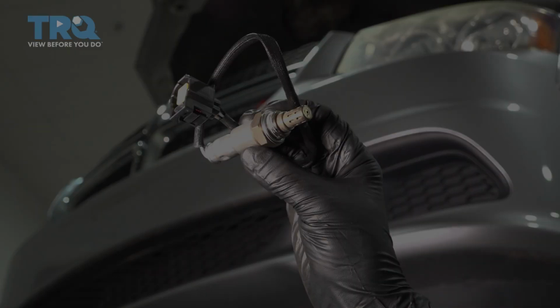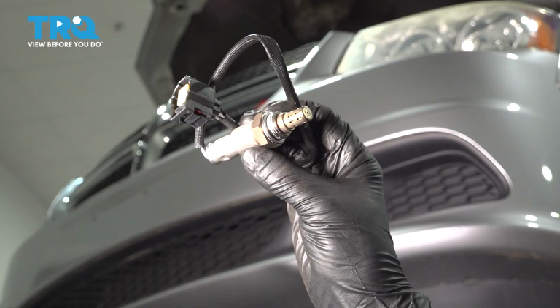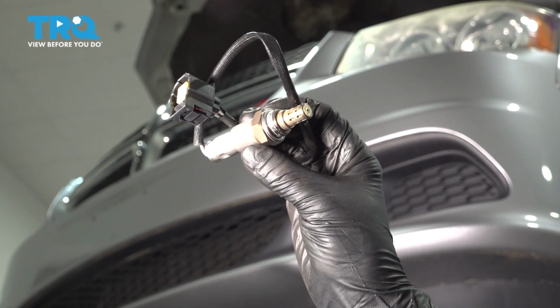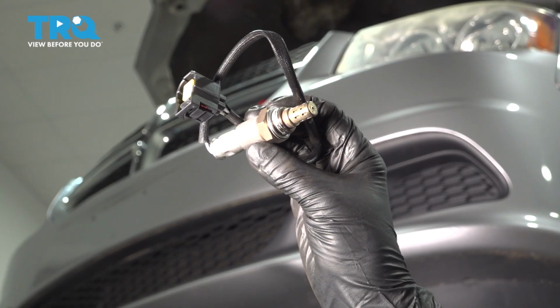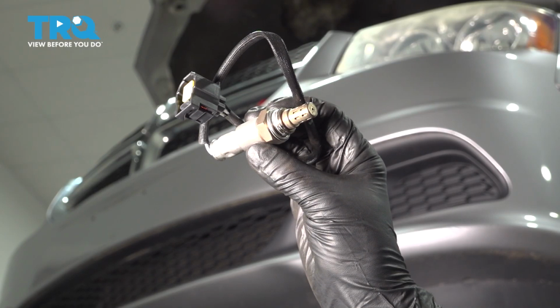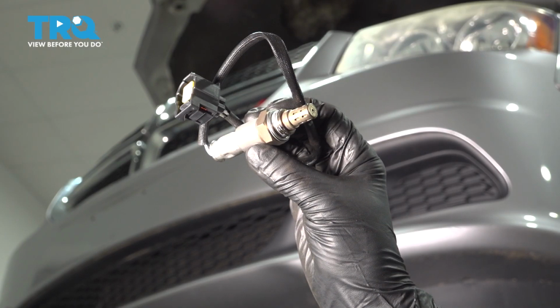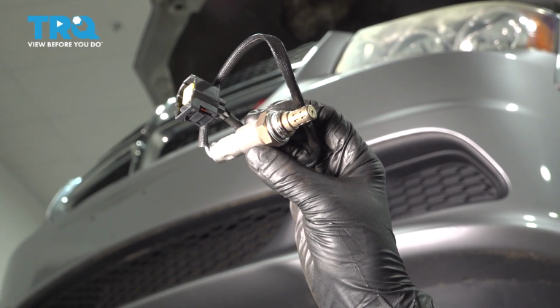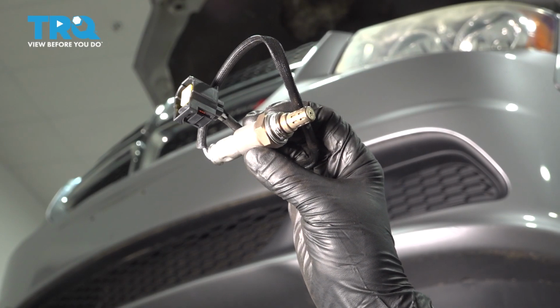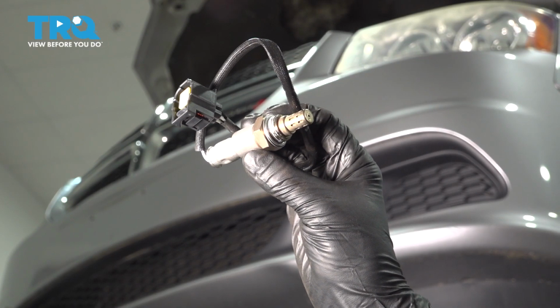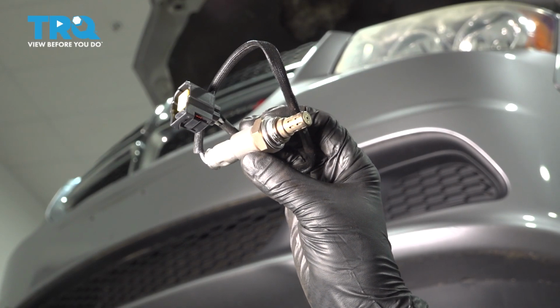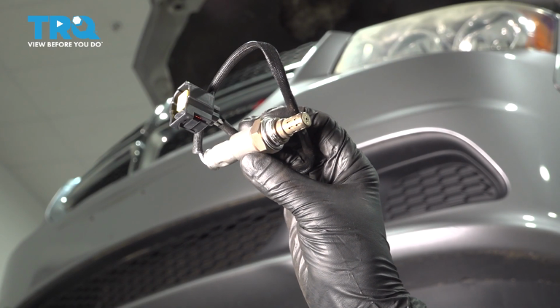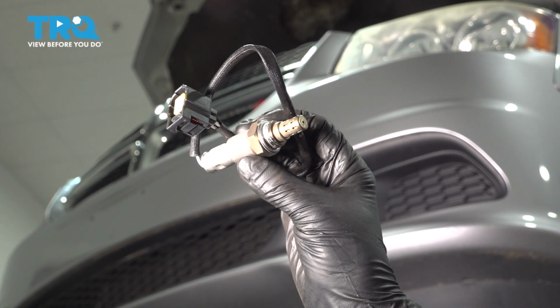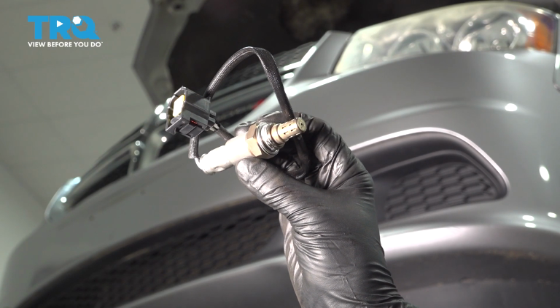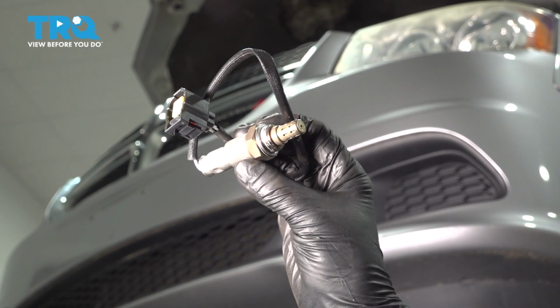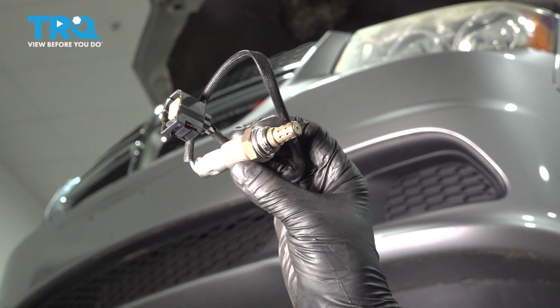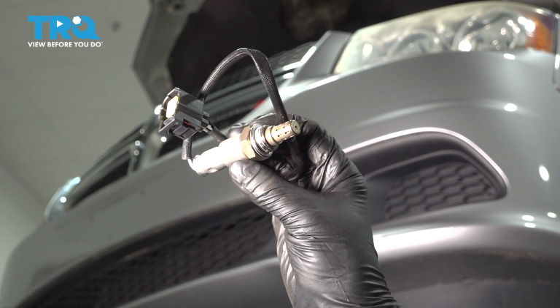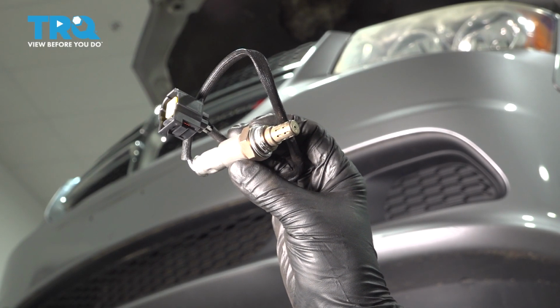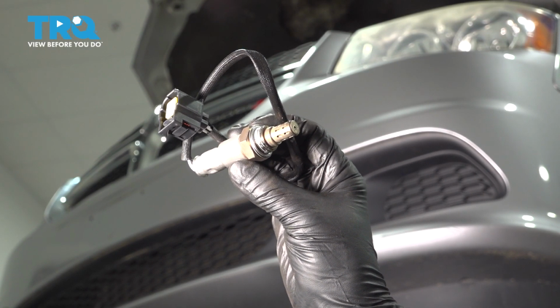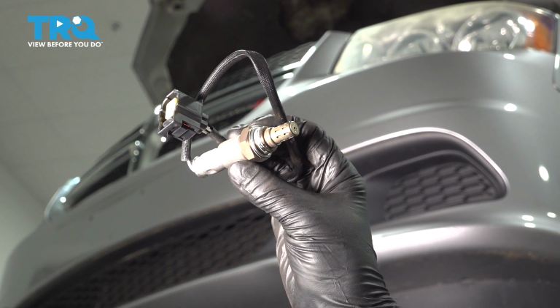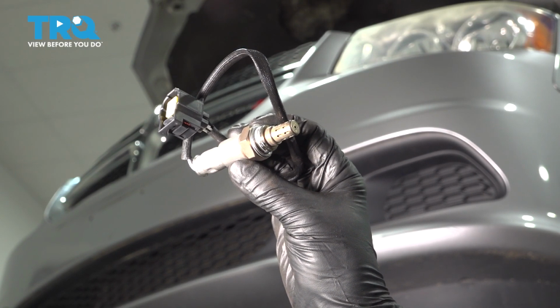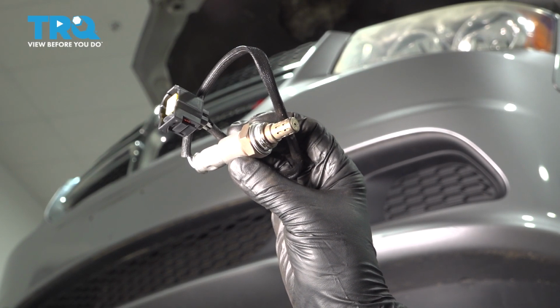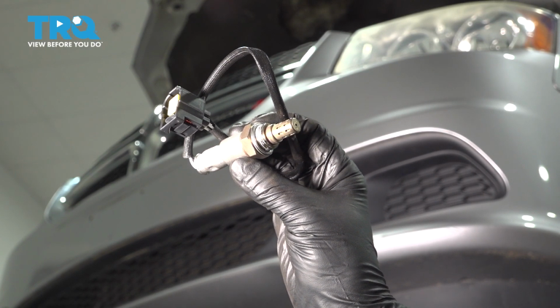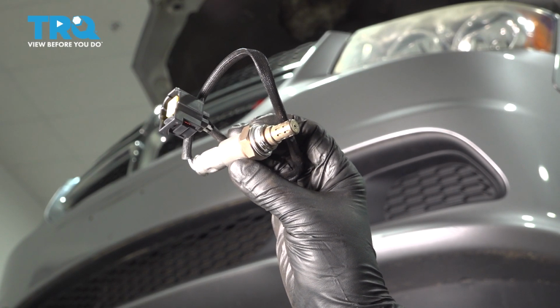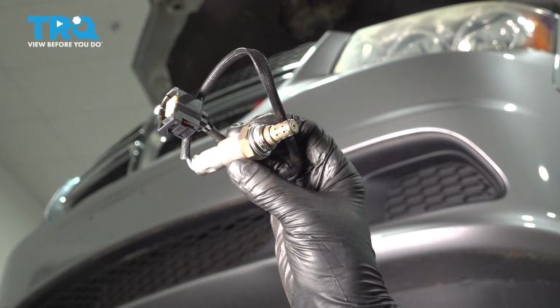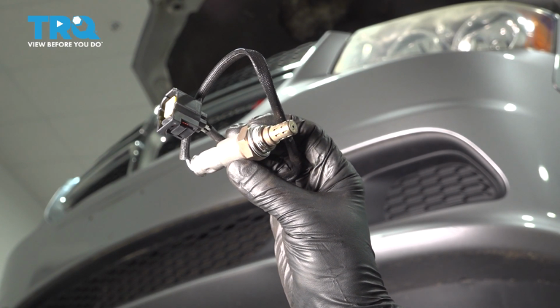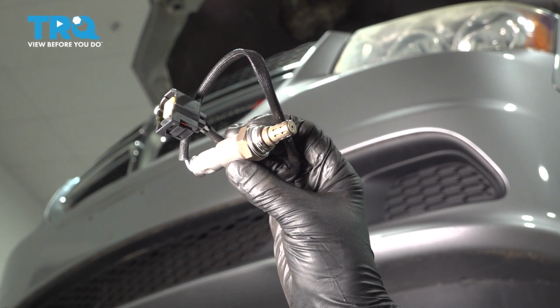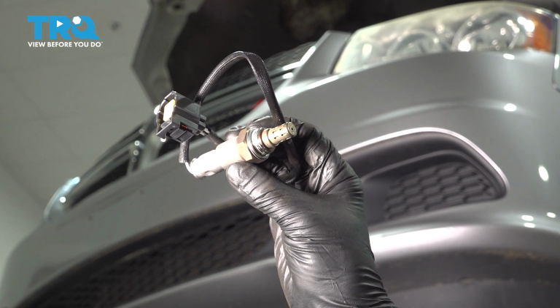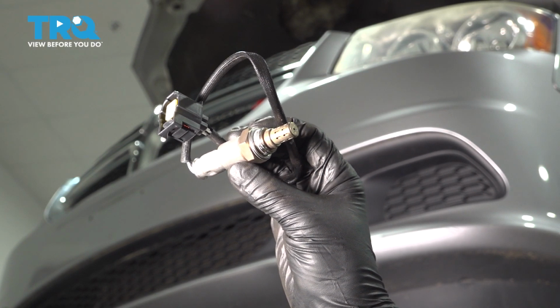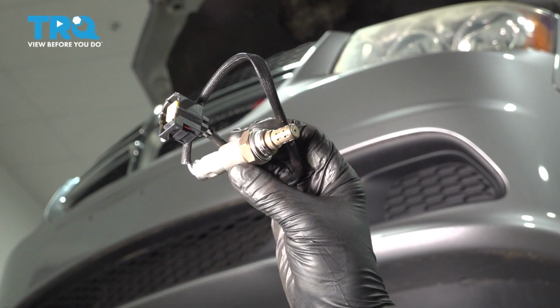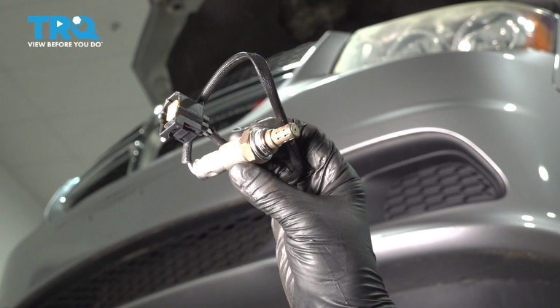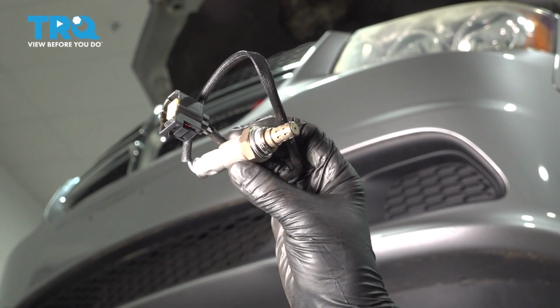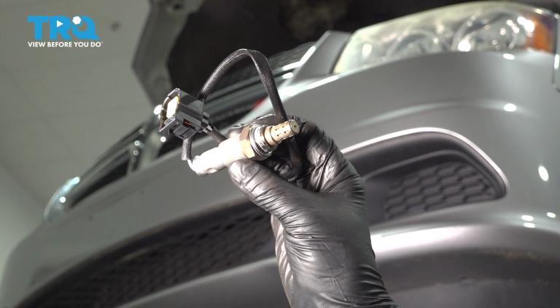In this video, I'm going to show you how to replace the downstream O2 sensors on this Dodge Grand Caravan. Let's get started.